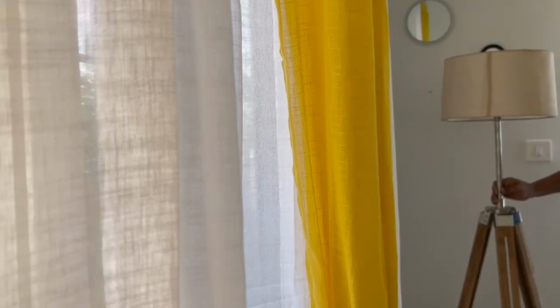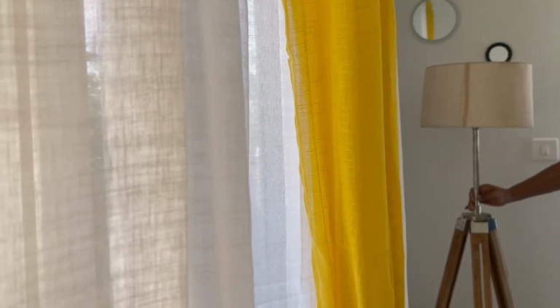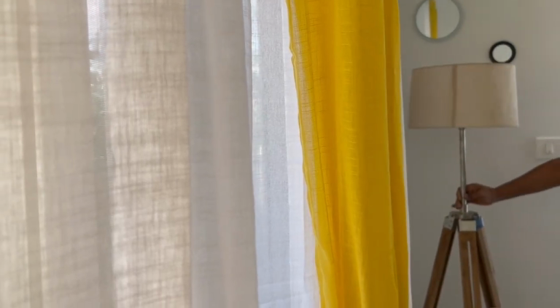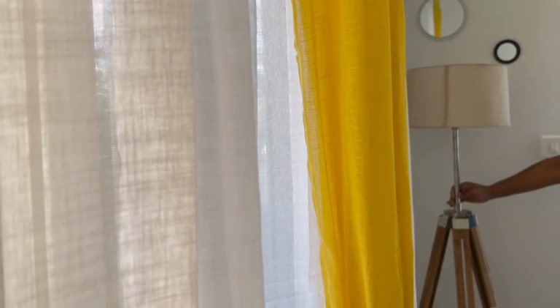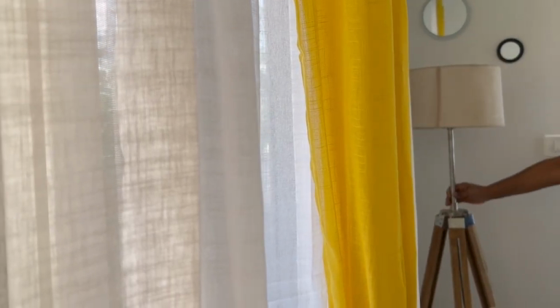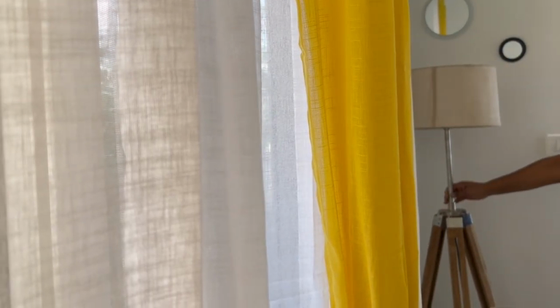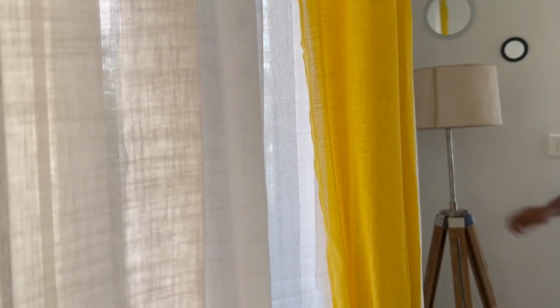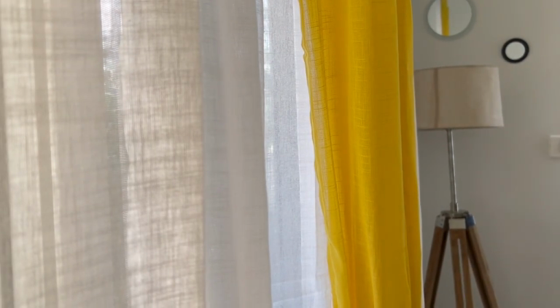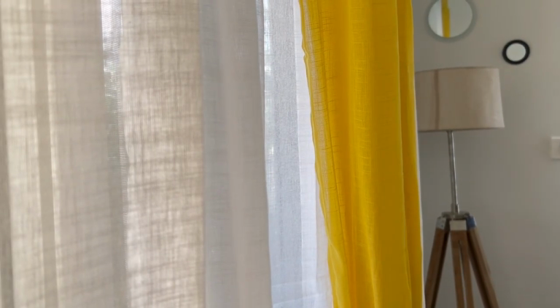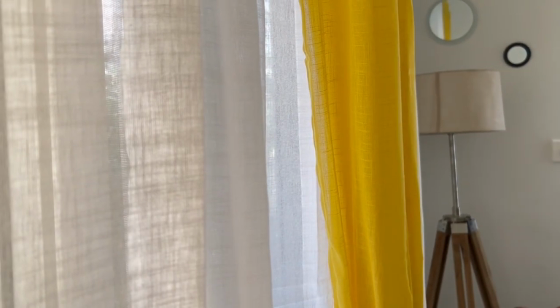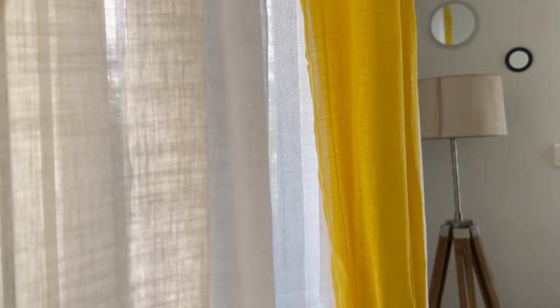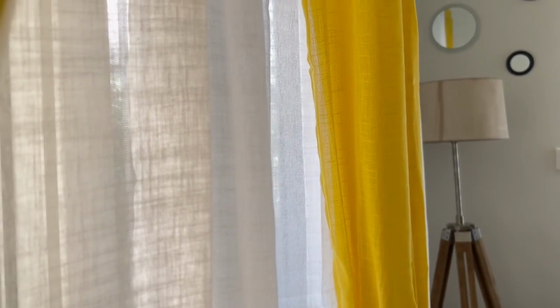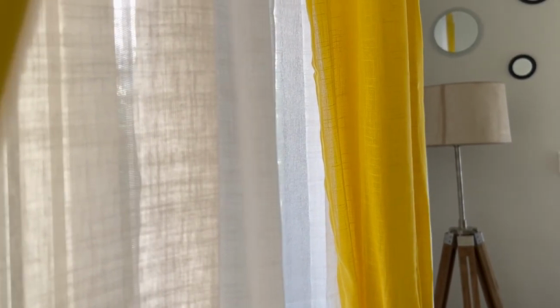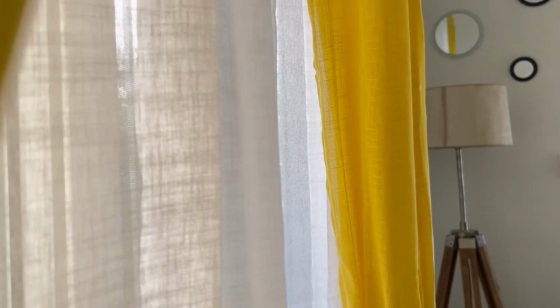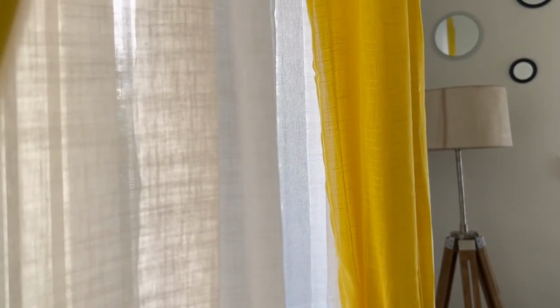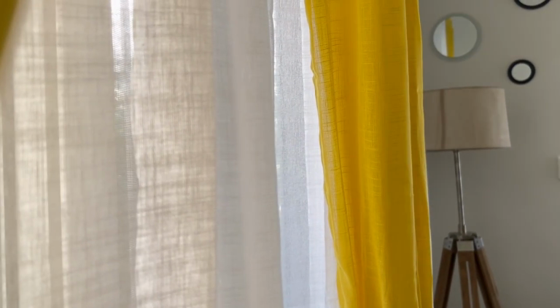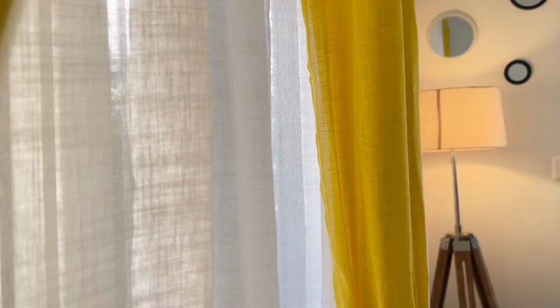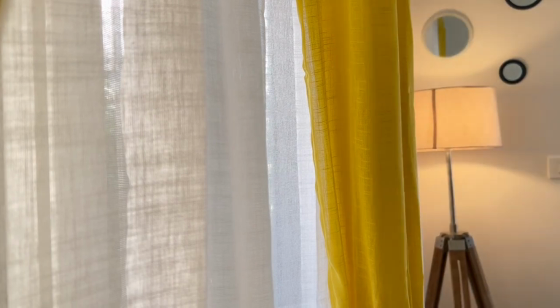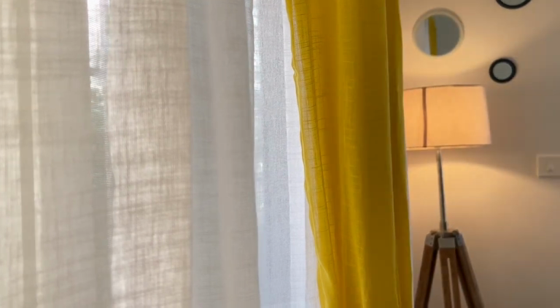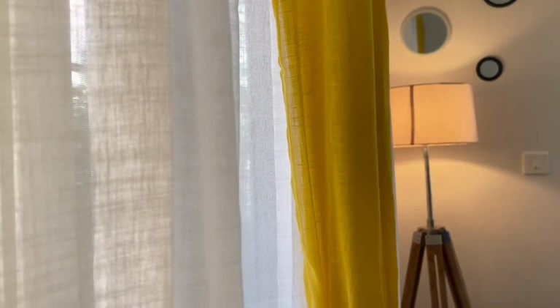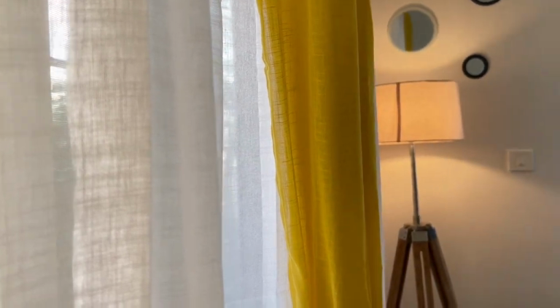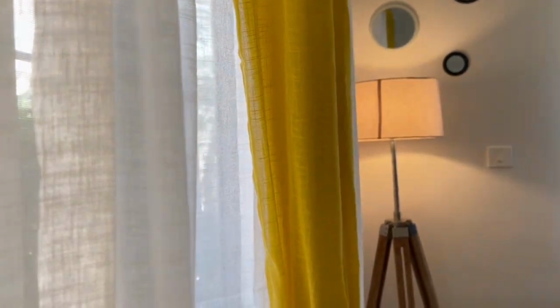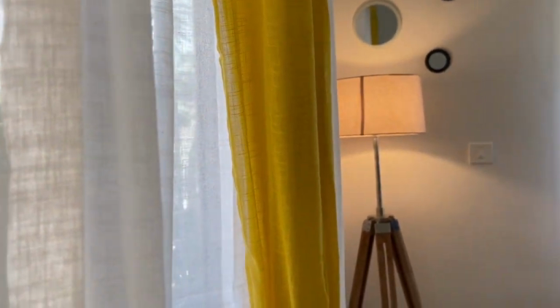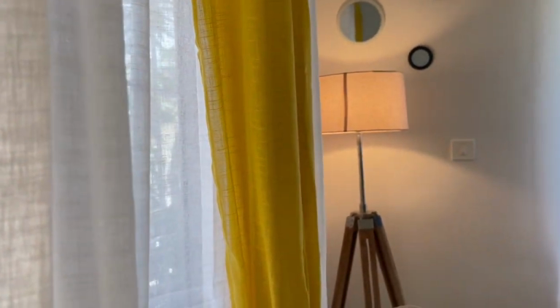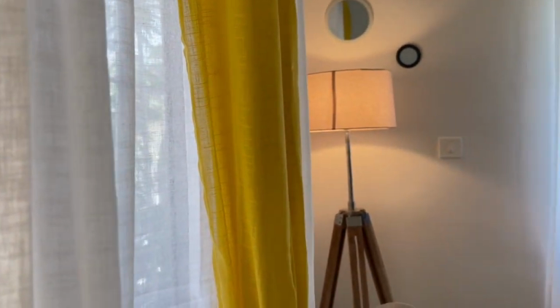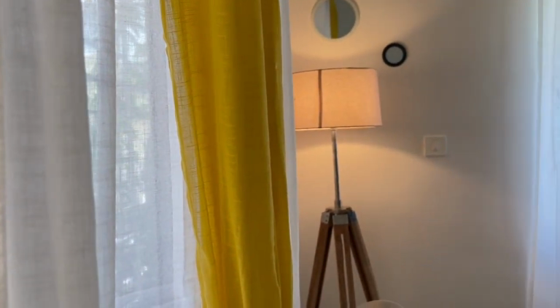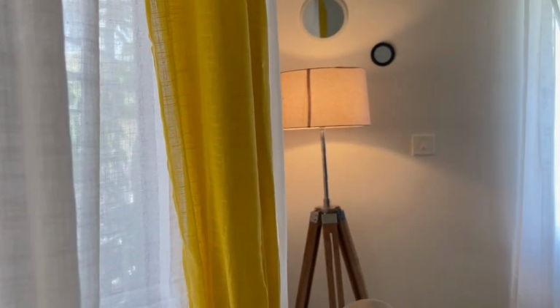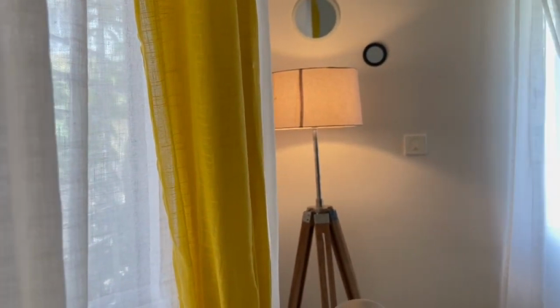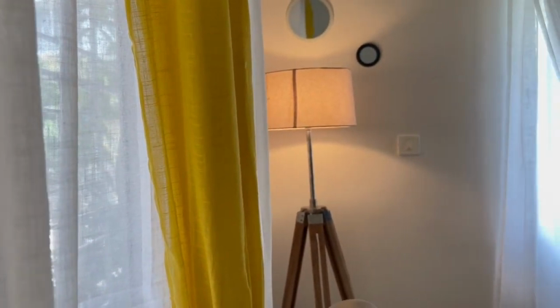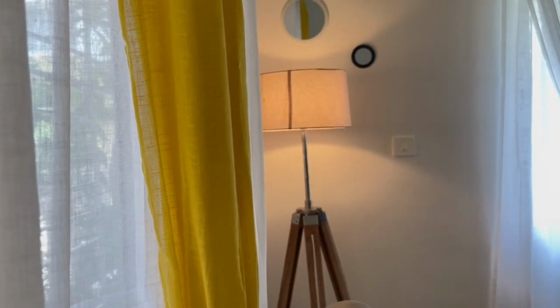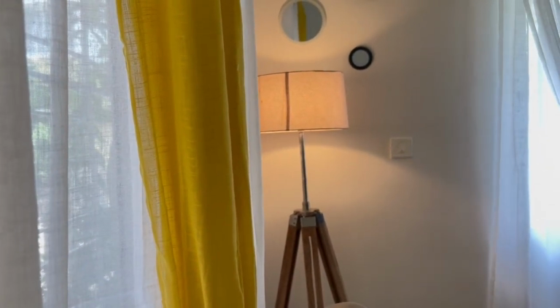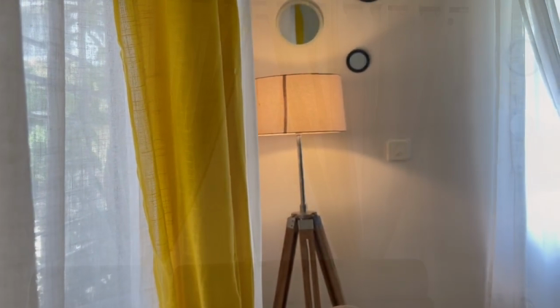Then goes this floor lamp in the corner, and the room is already looking so bright, isn't it?